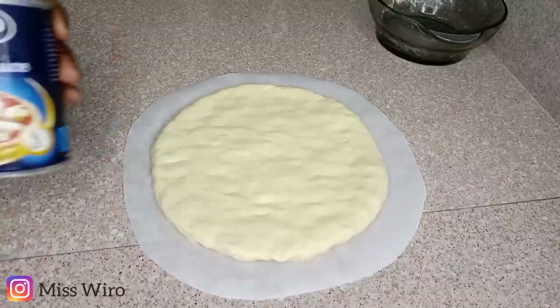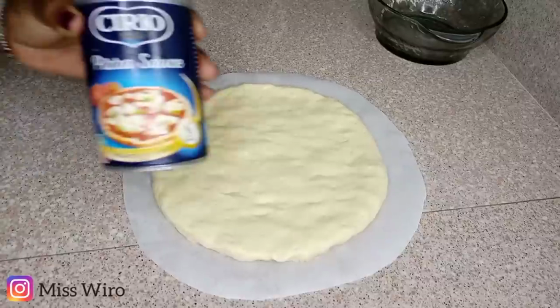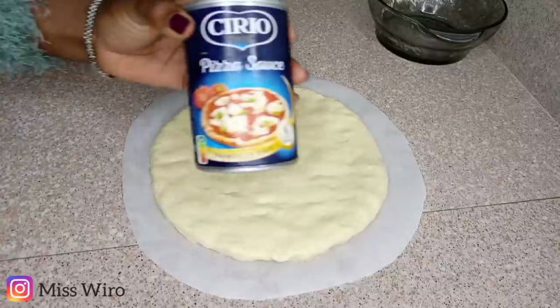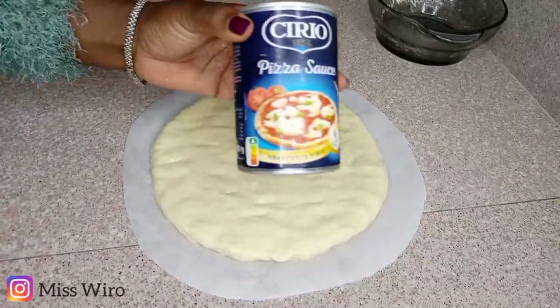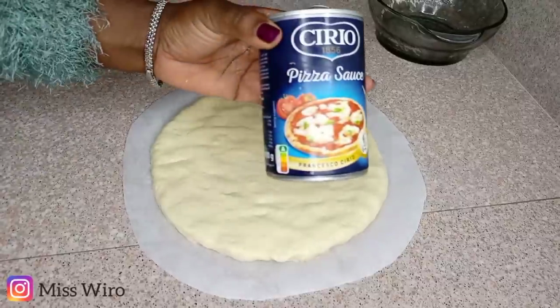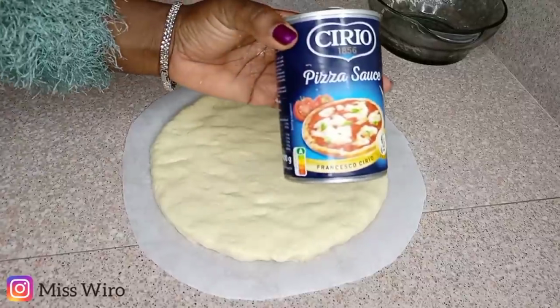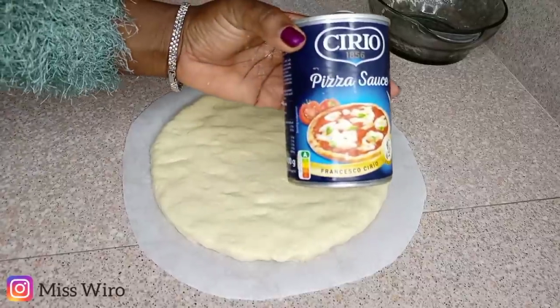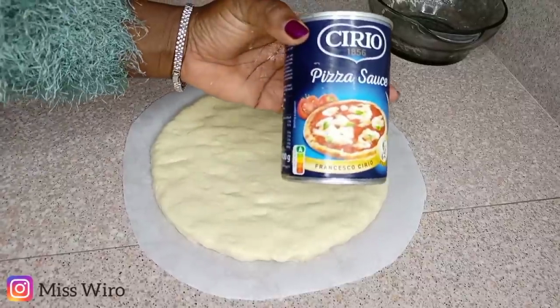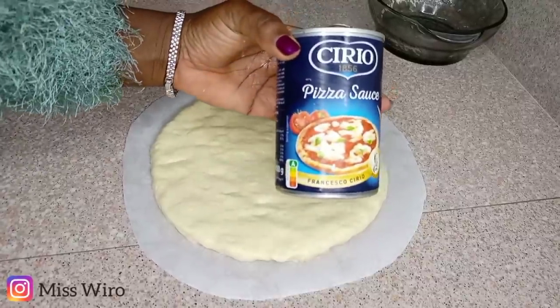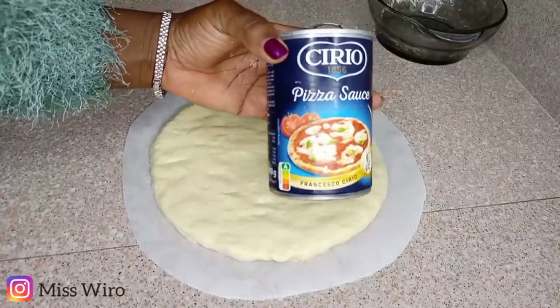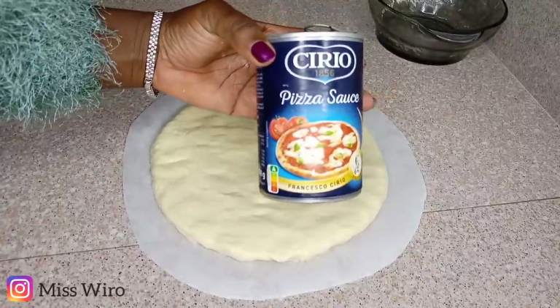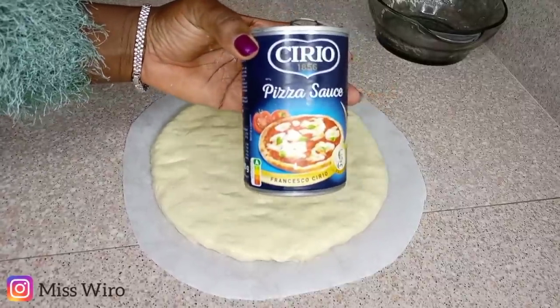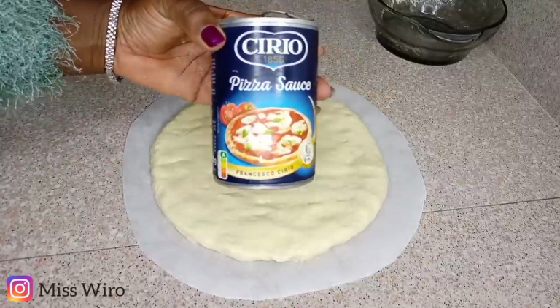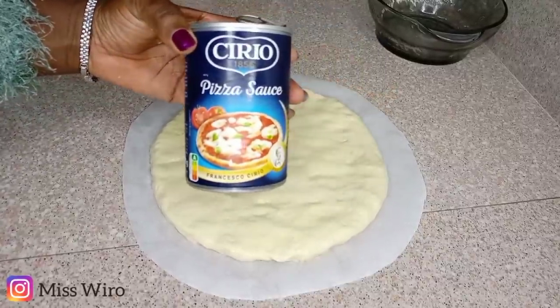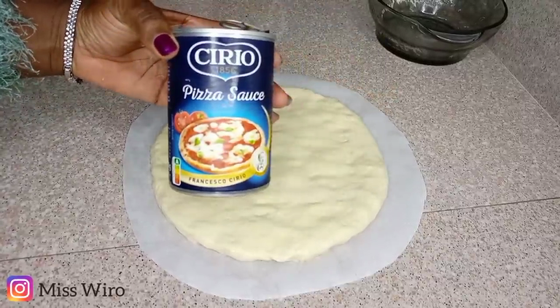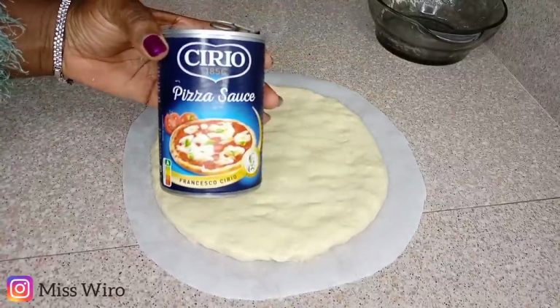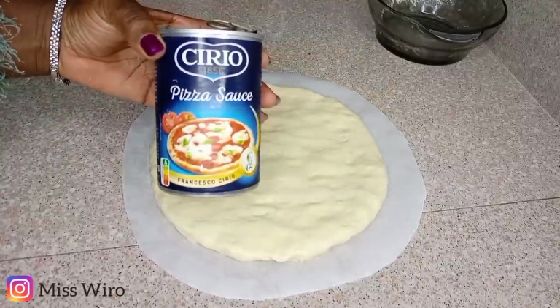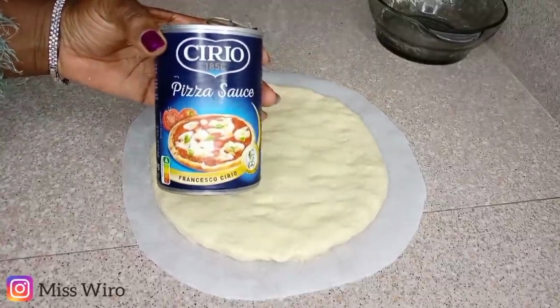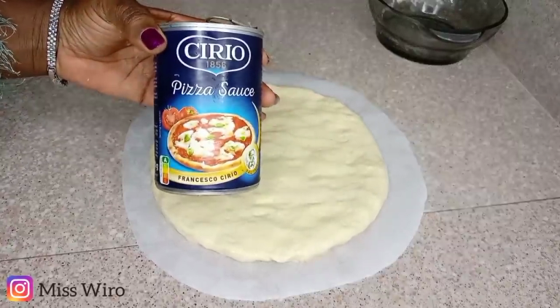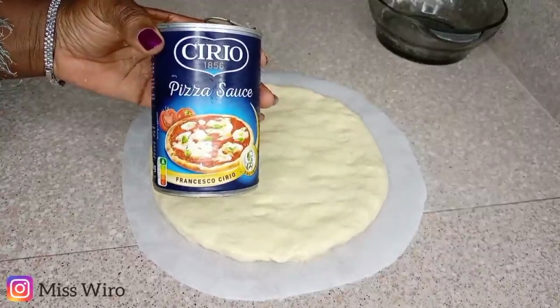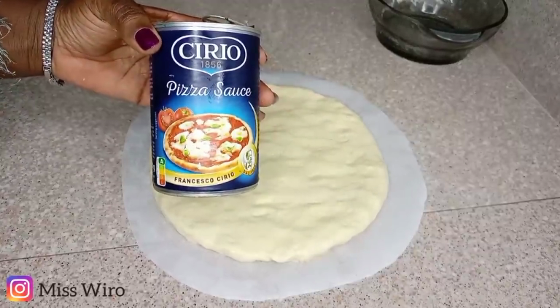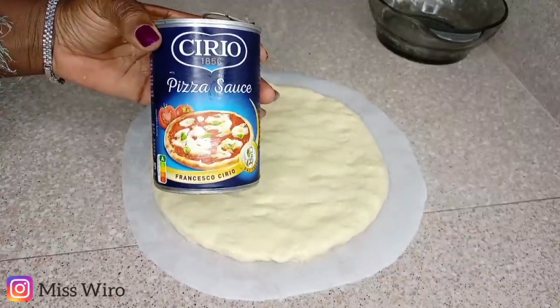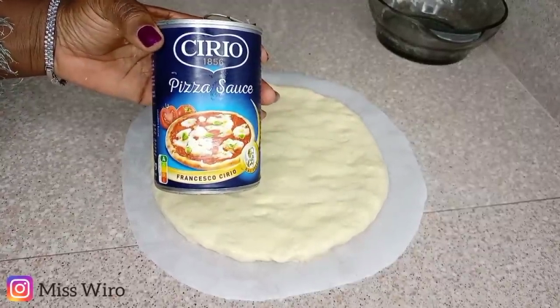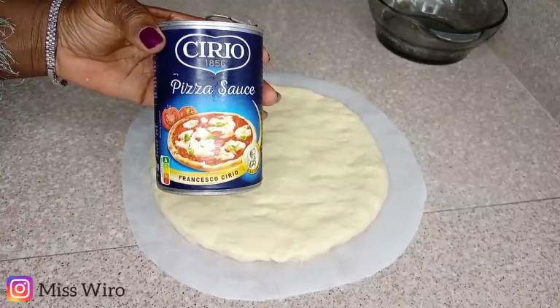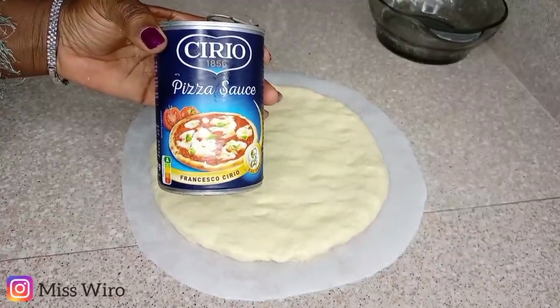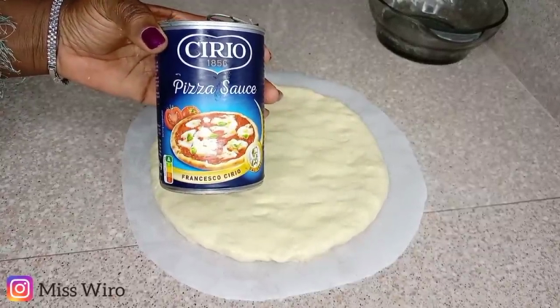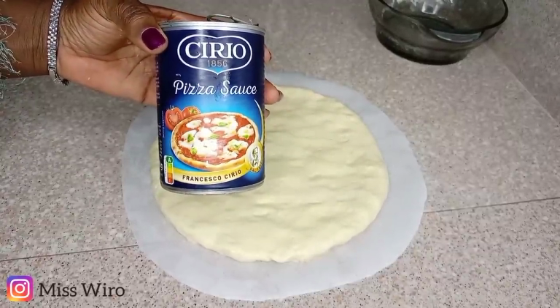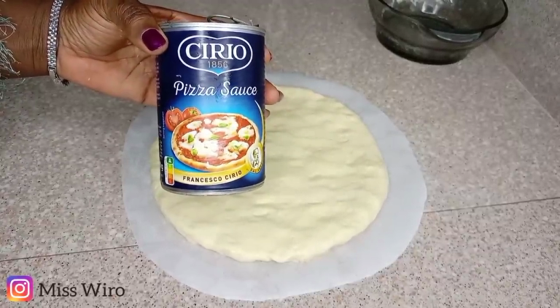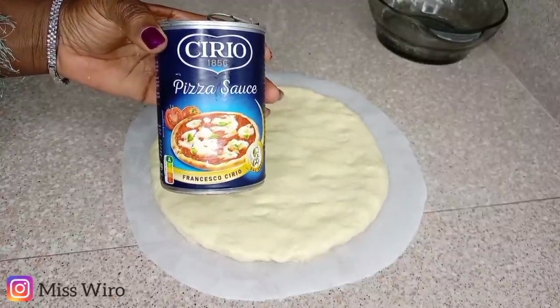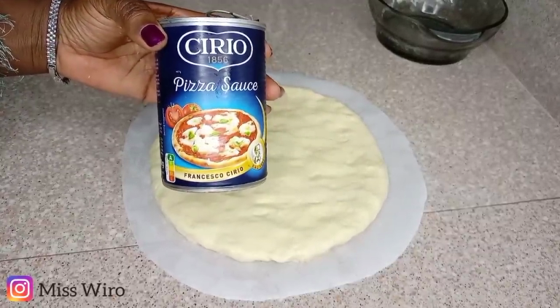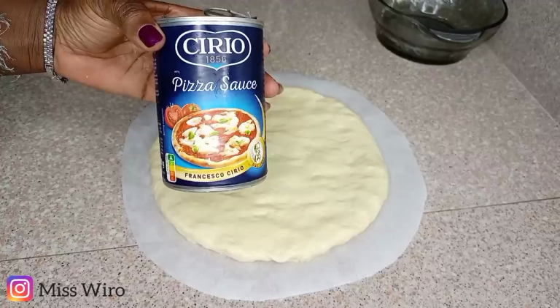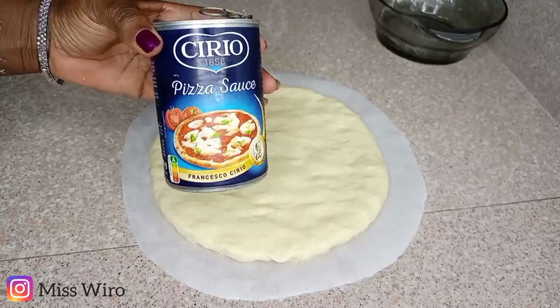Then I'll get my pizza sauce — this one too I got from Quick Mart supermarket, and you can get it from any local supermarket.